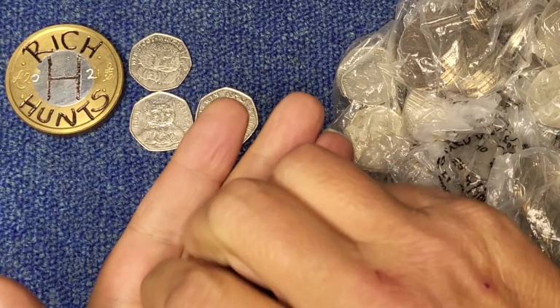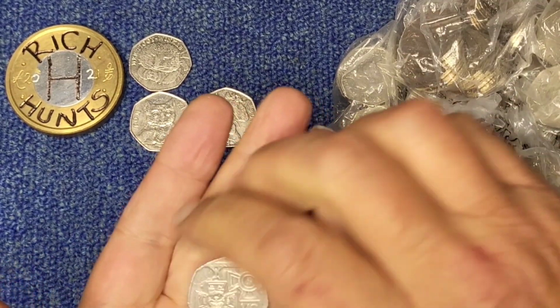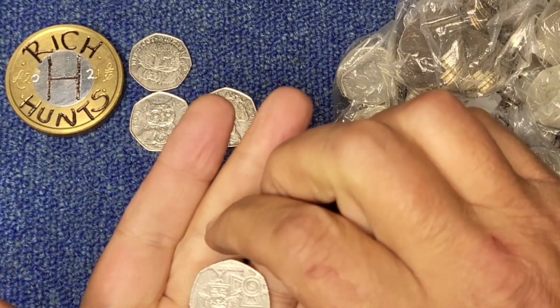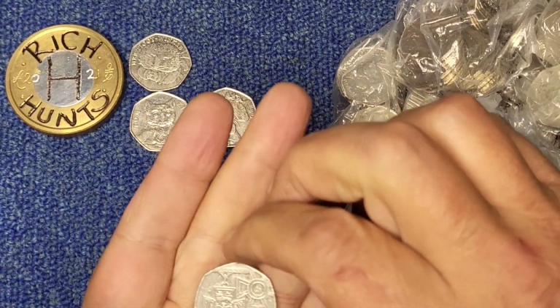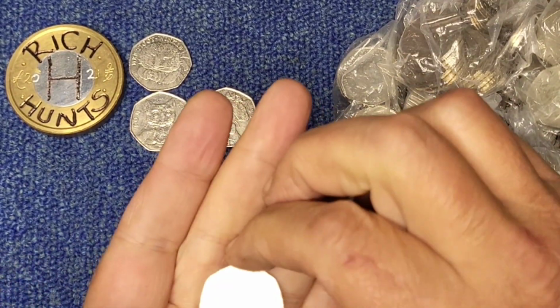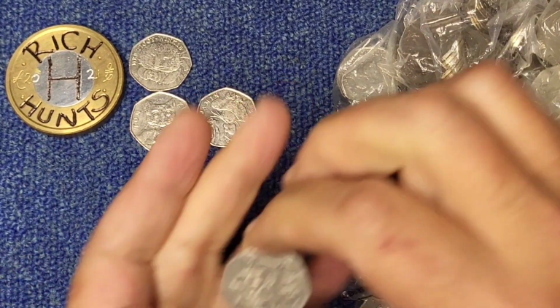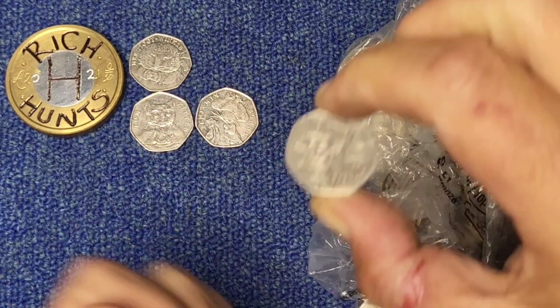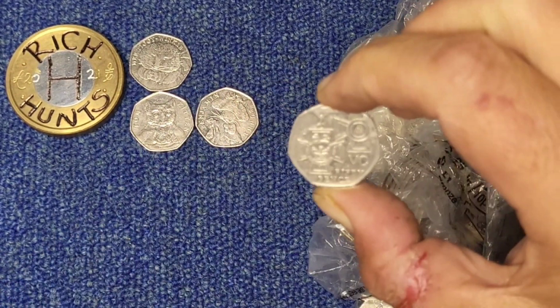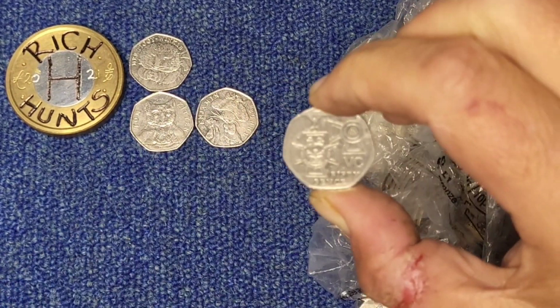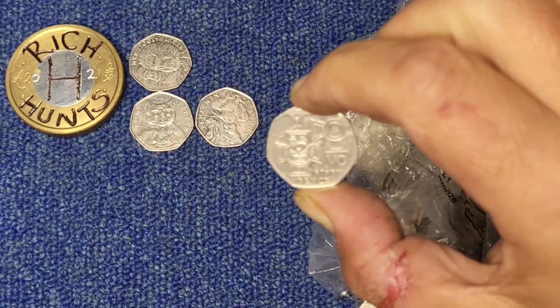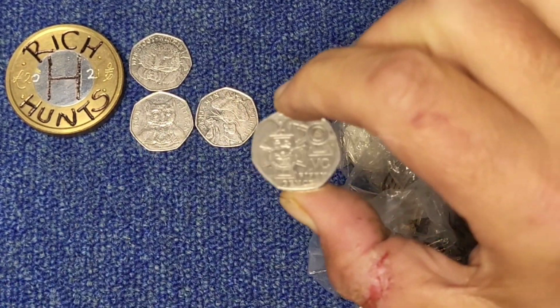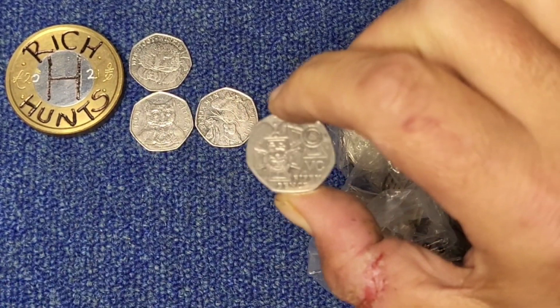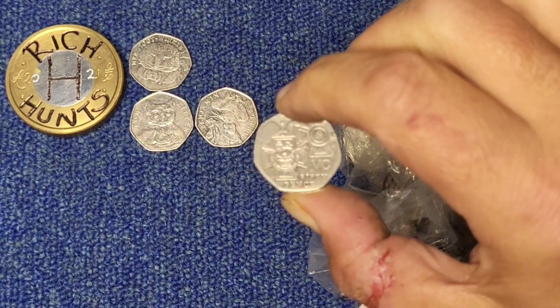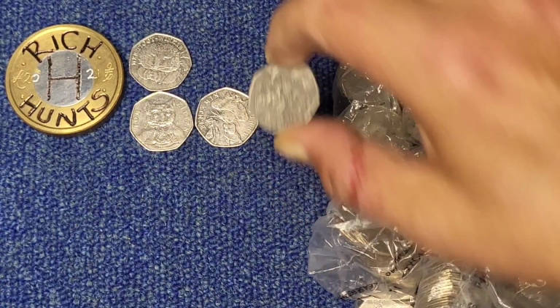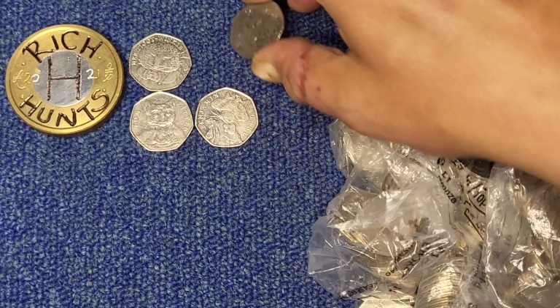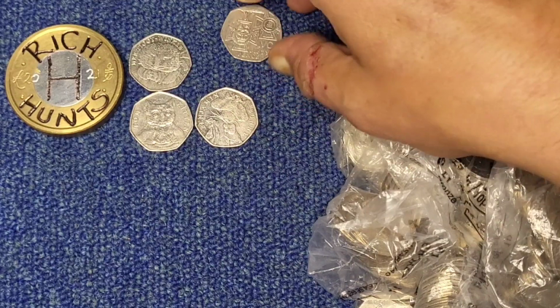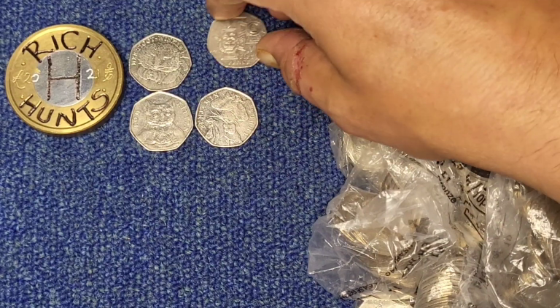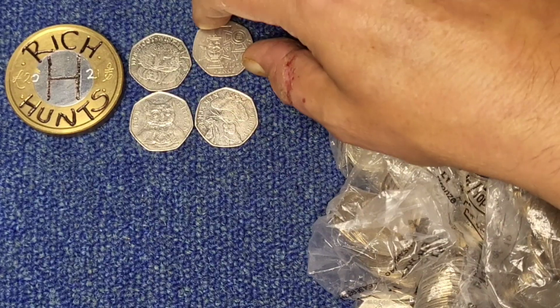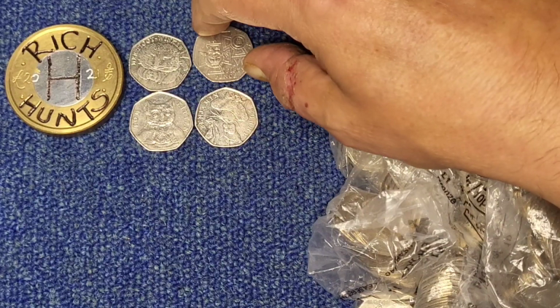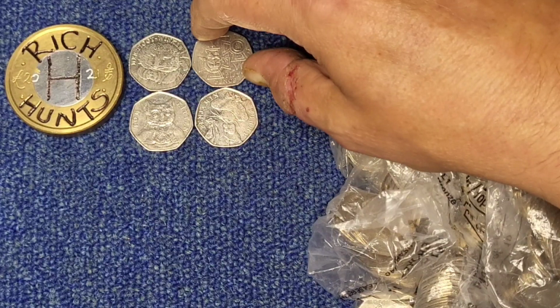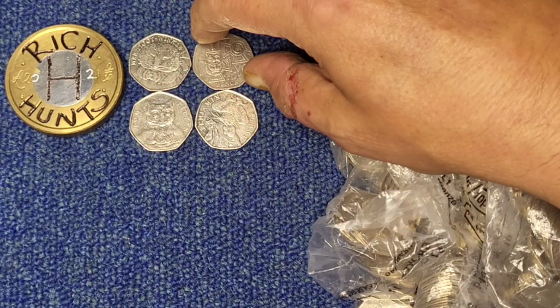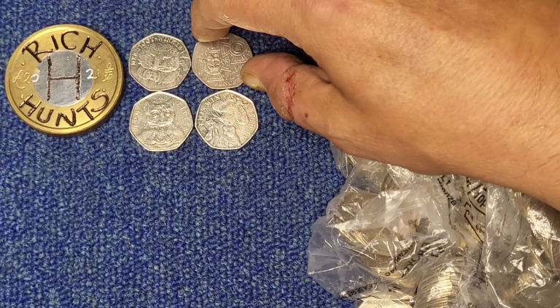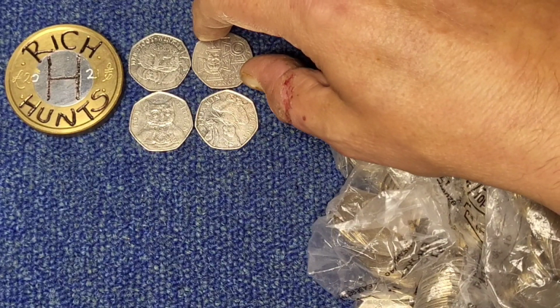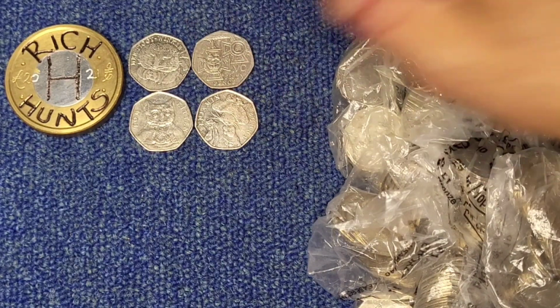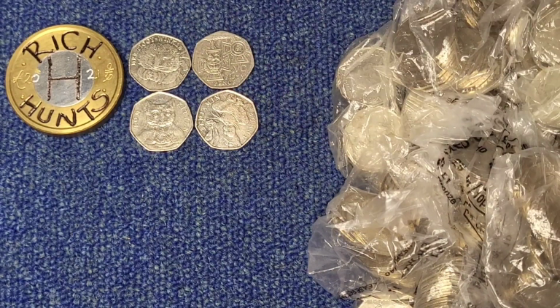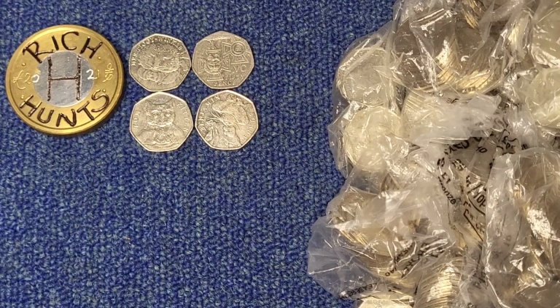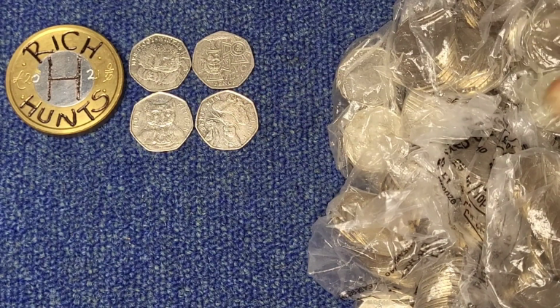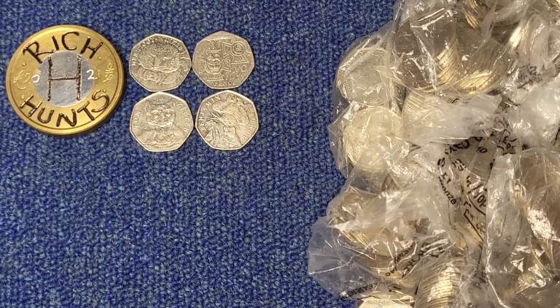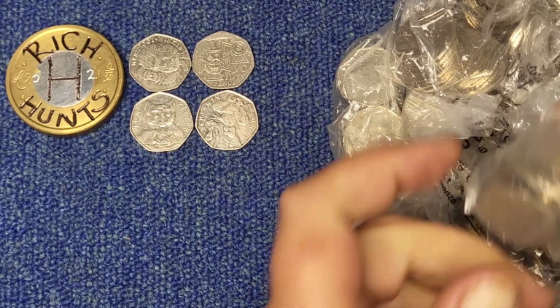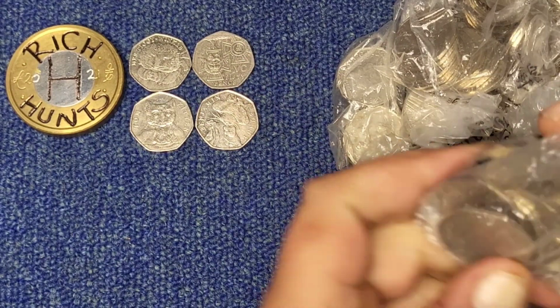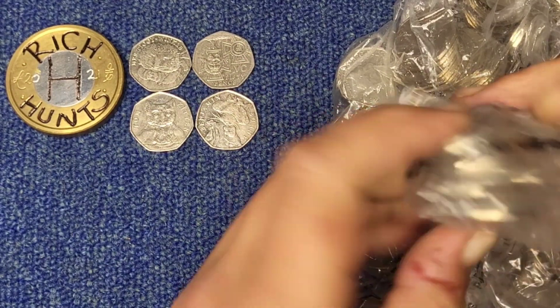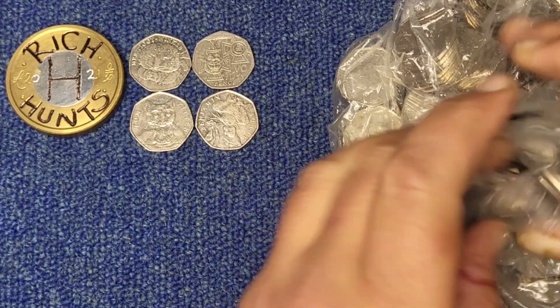There is a Victoria's Cross. The Valiant.